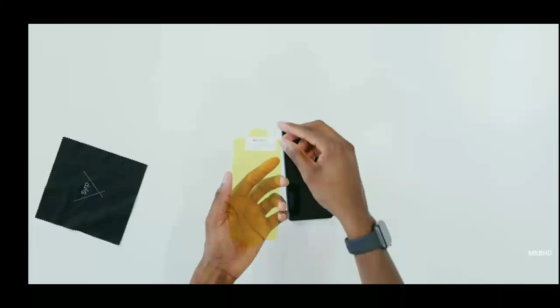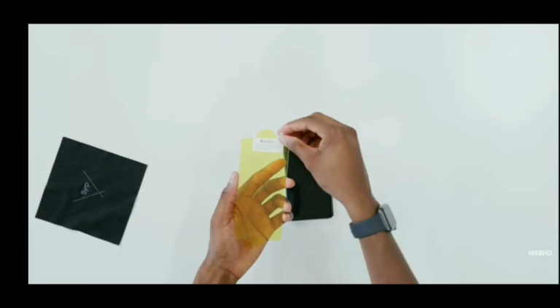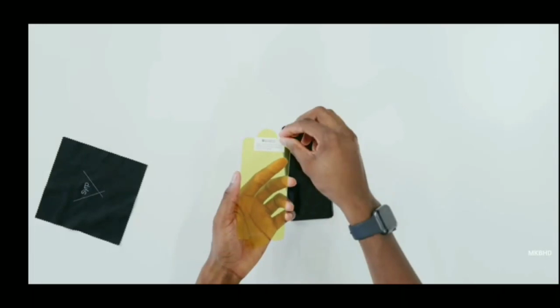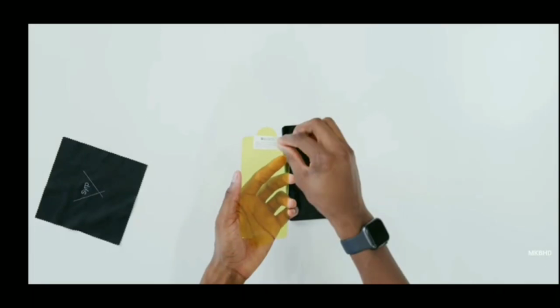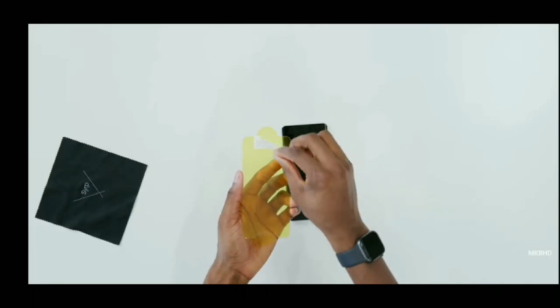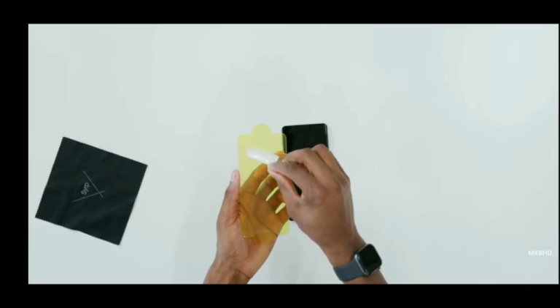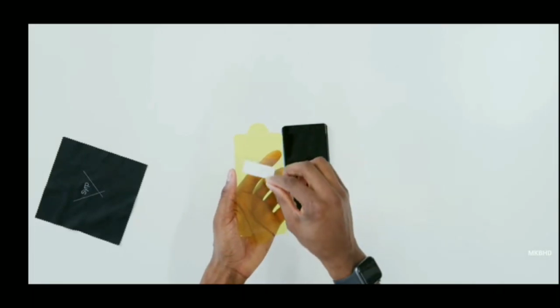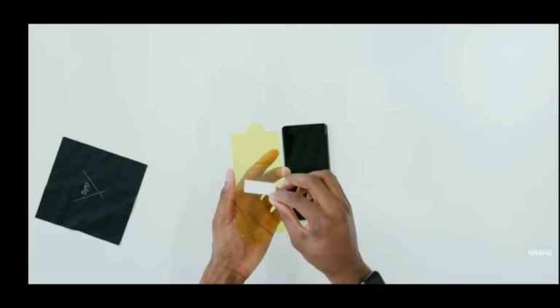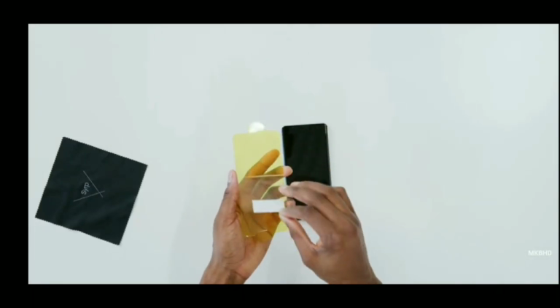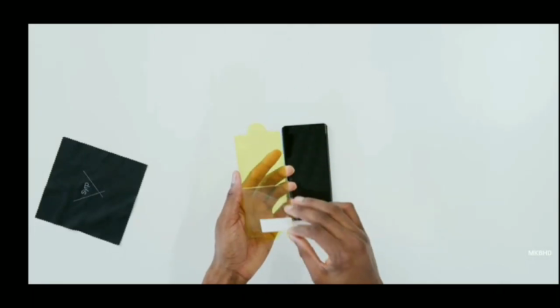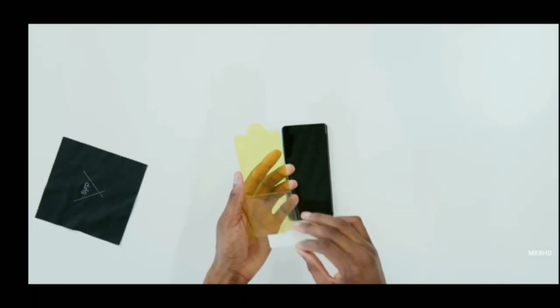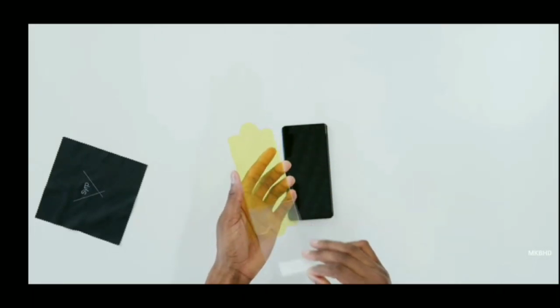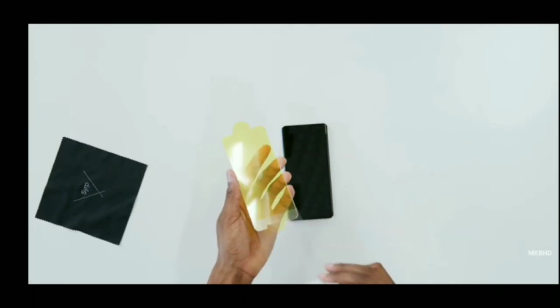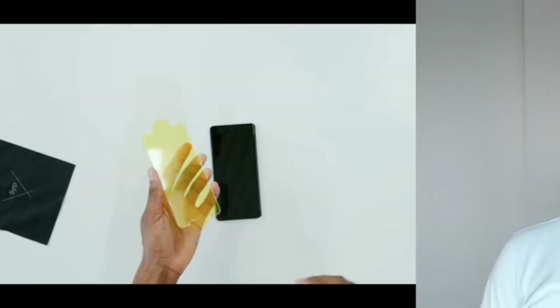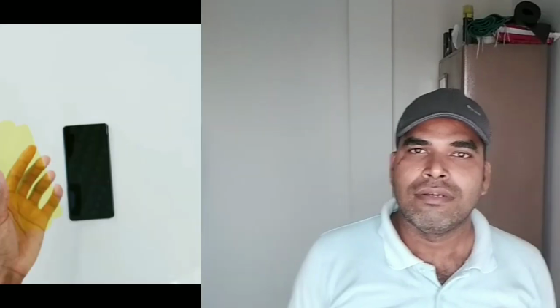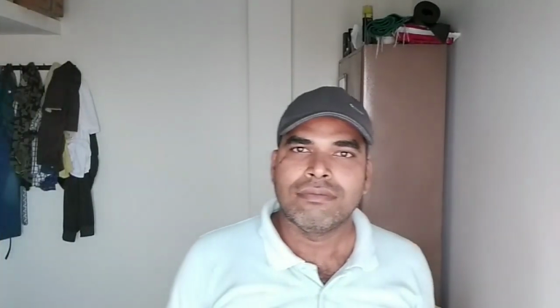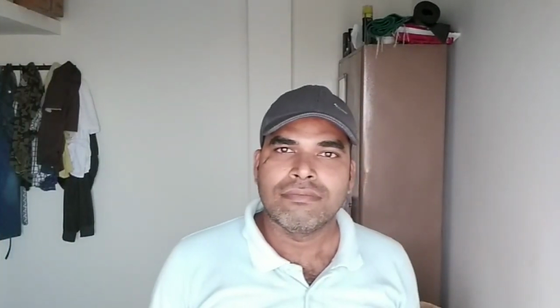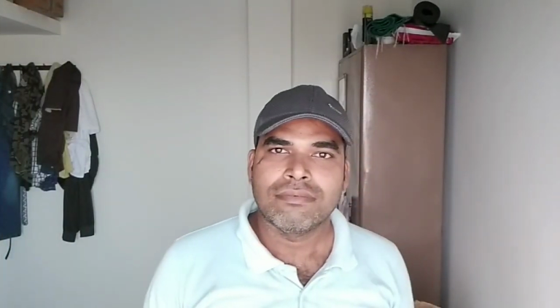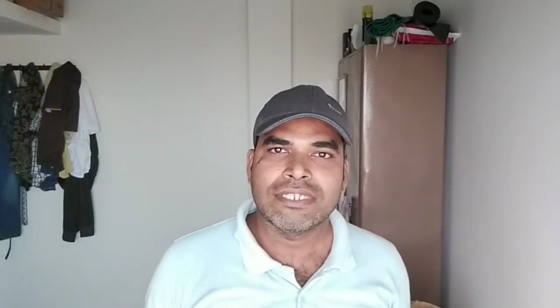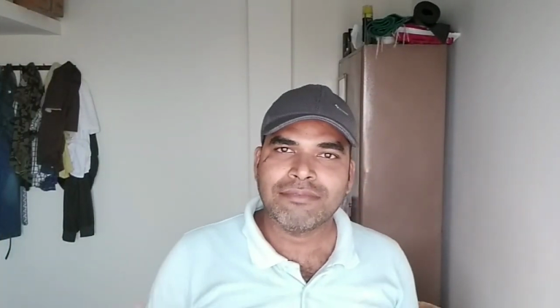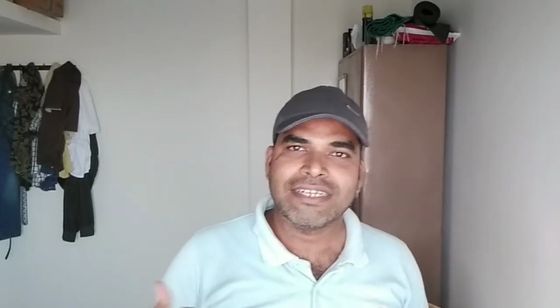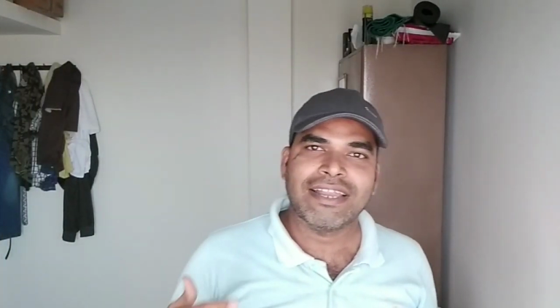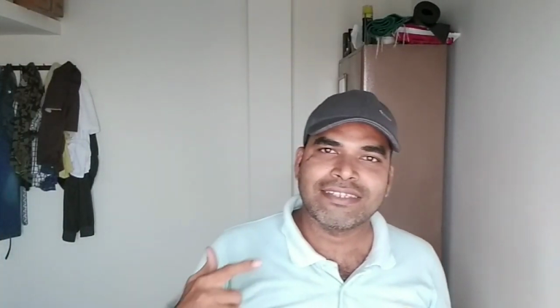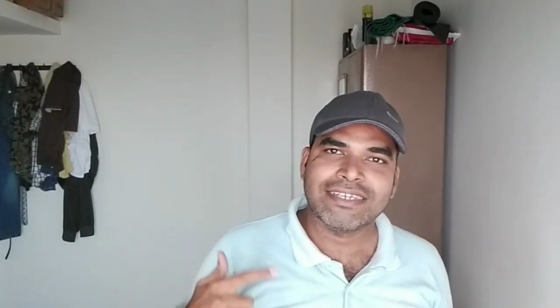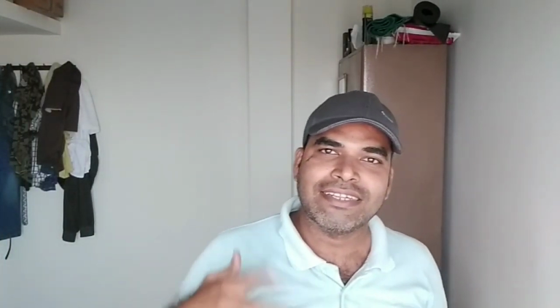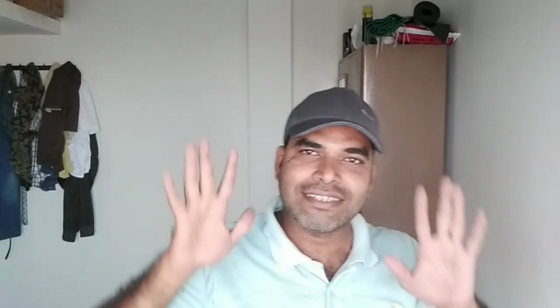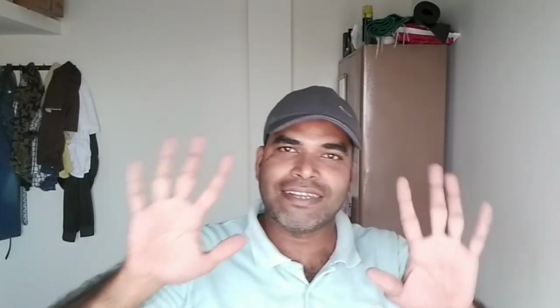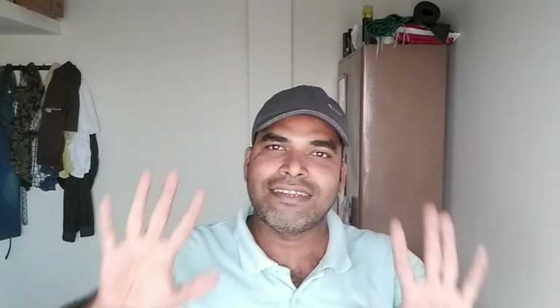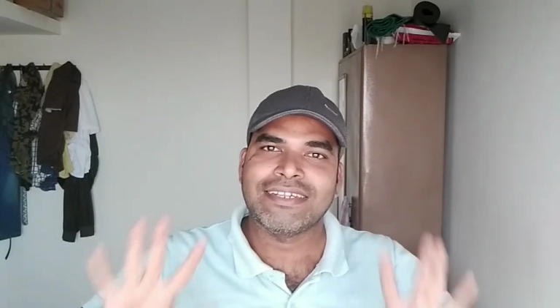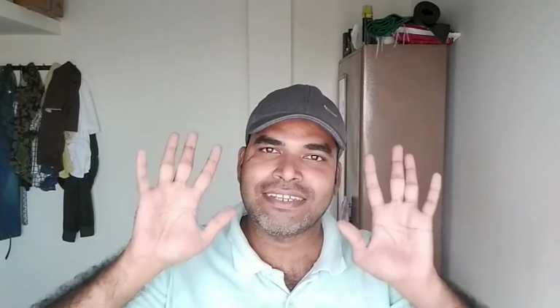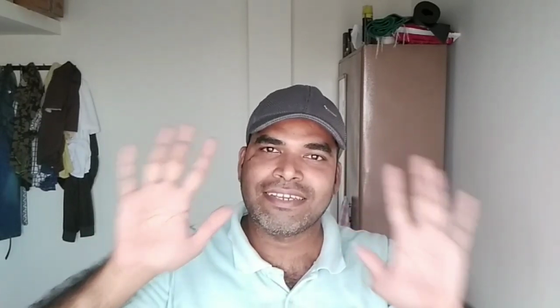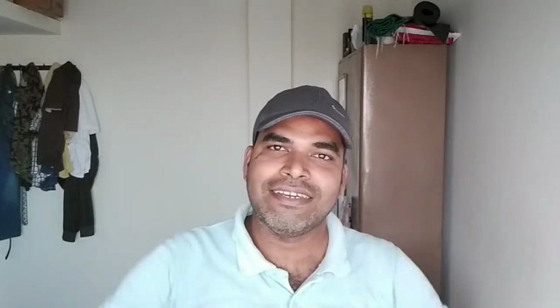Peel this layer of adhesive off. Samsung Galaxy S10, S10e.